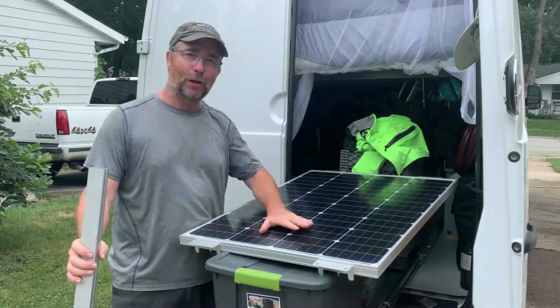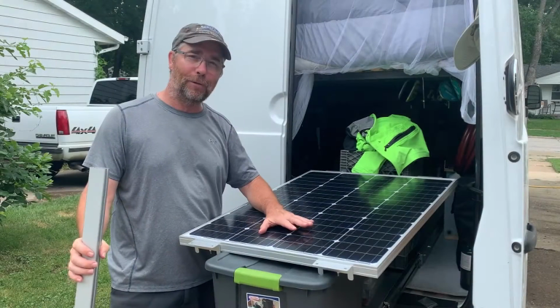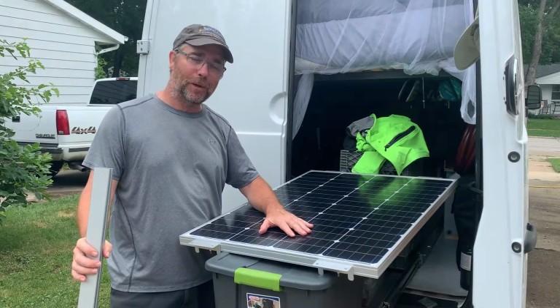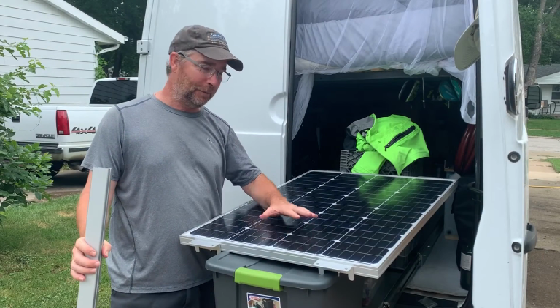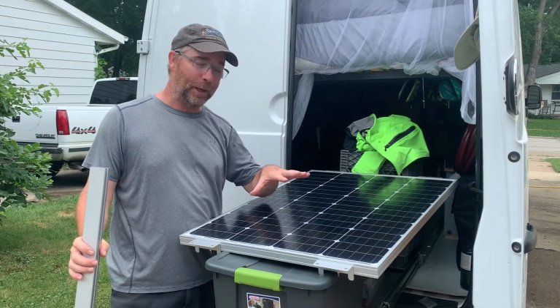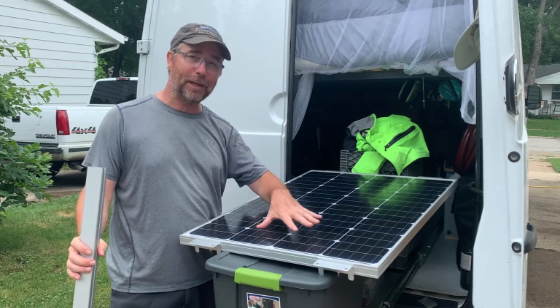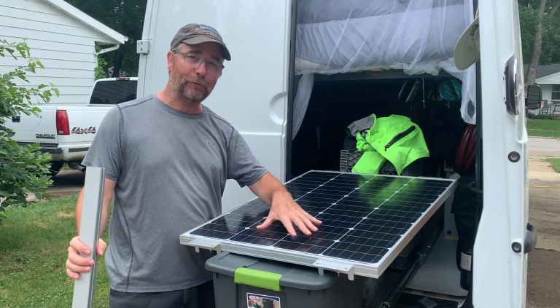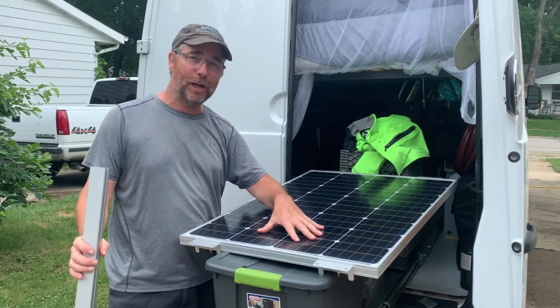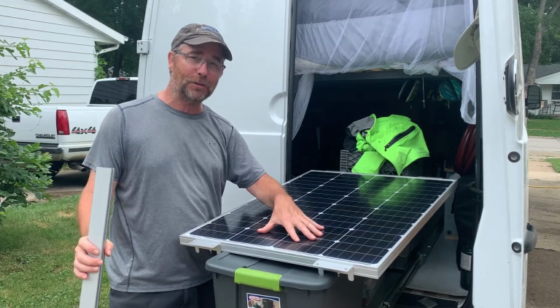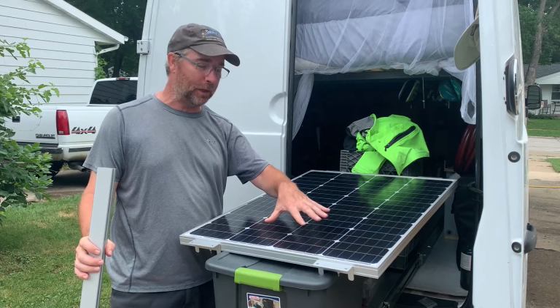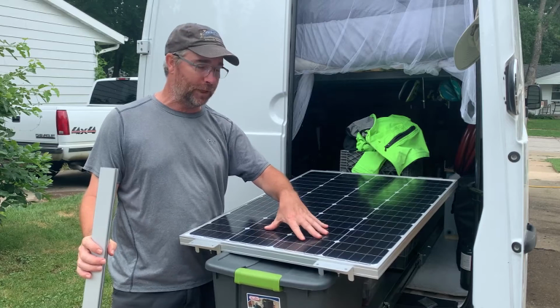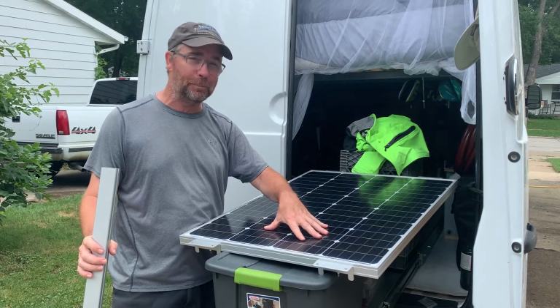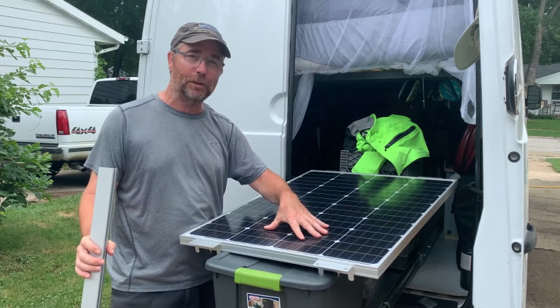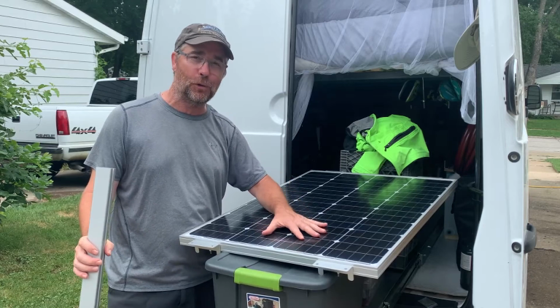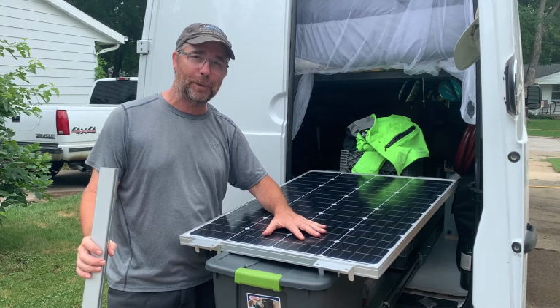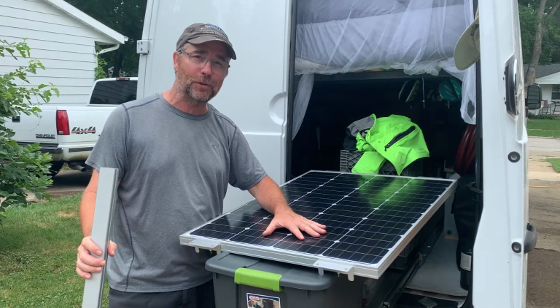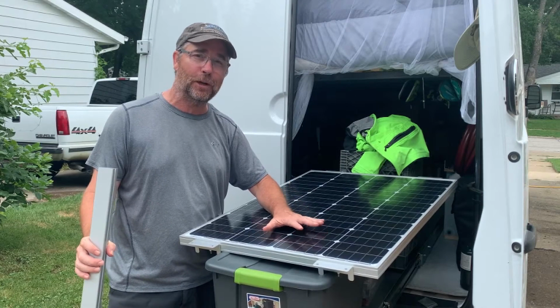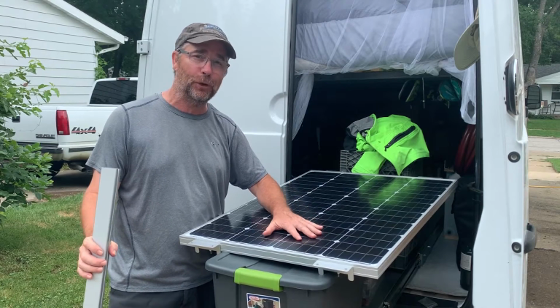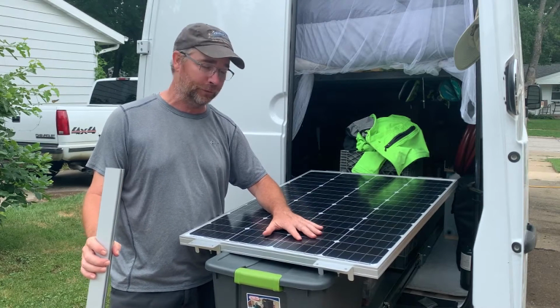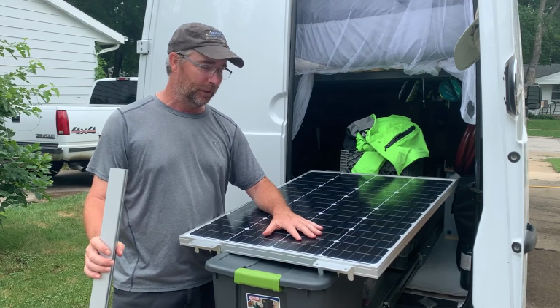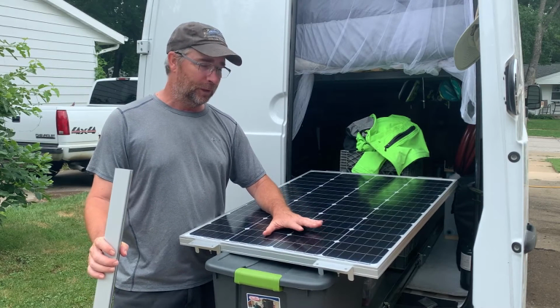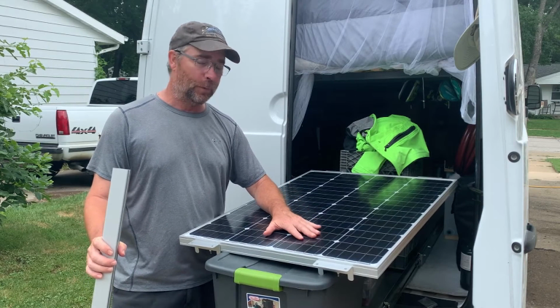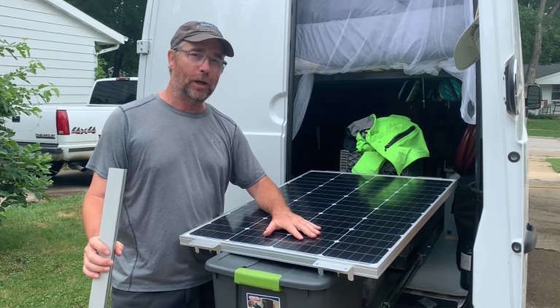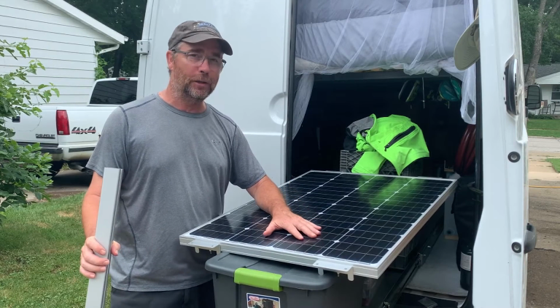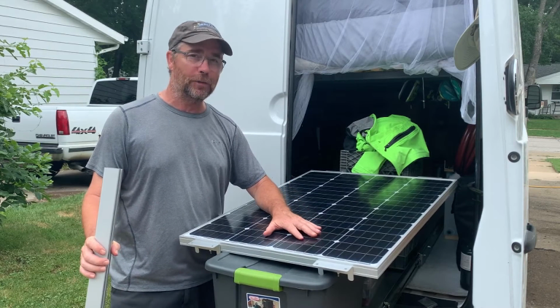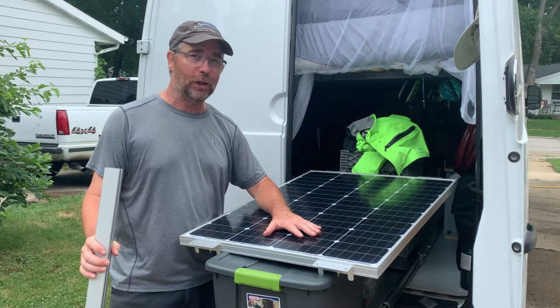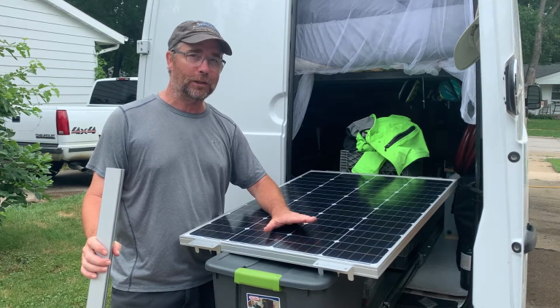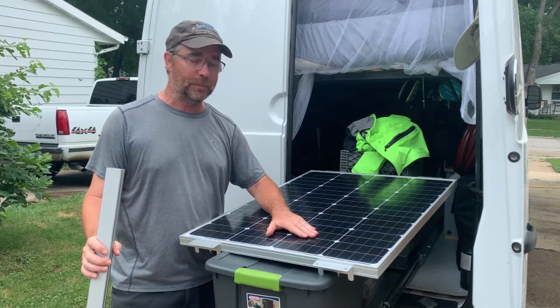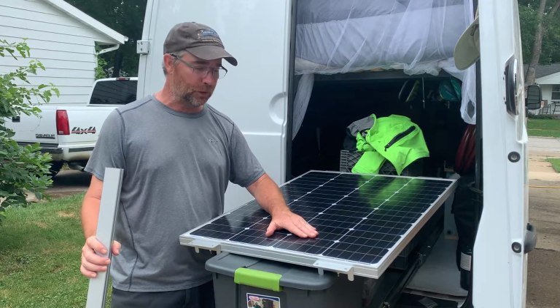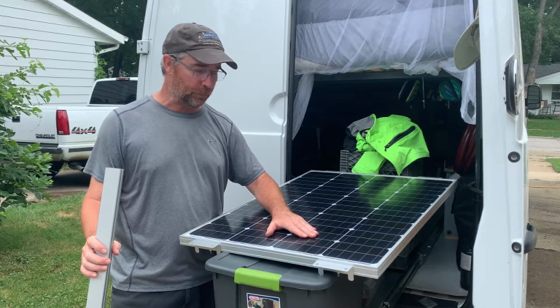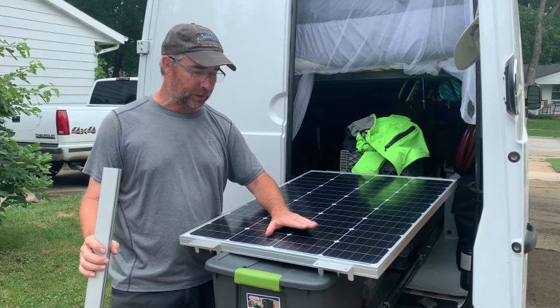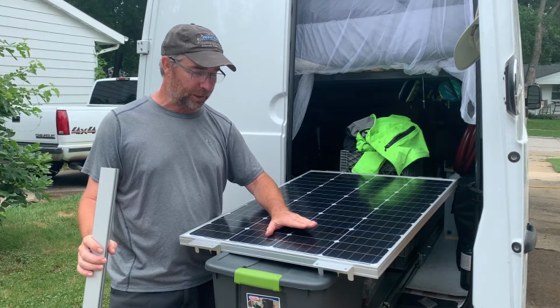Hello everybody, big day for us. We are finally putting solar panels on our roof. We've been wanting to do this for a long time, so we're super excited.